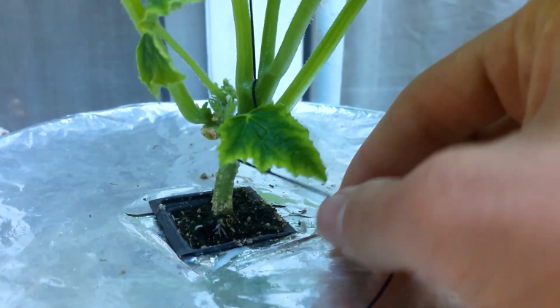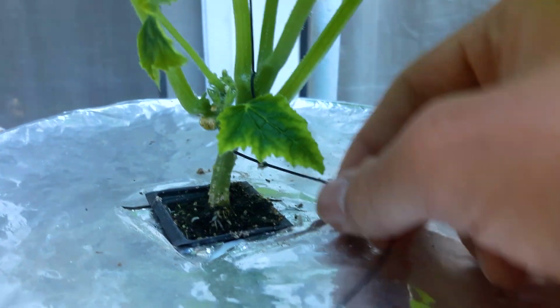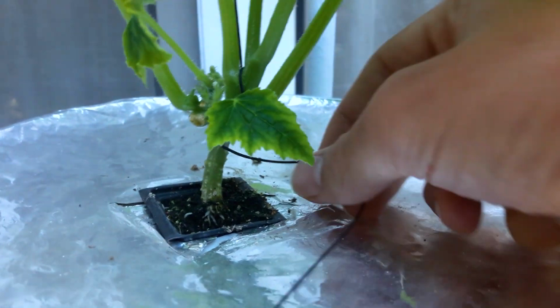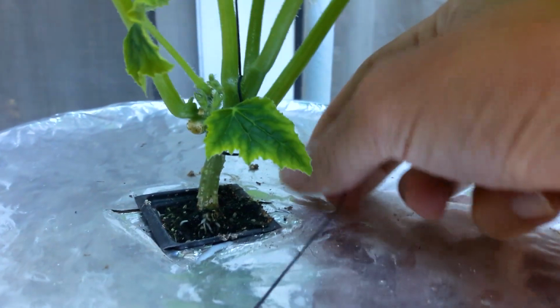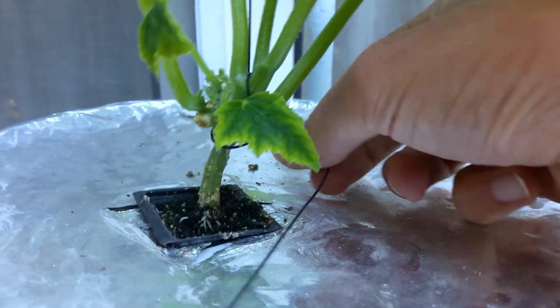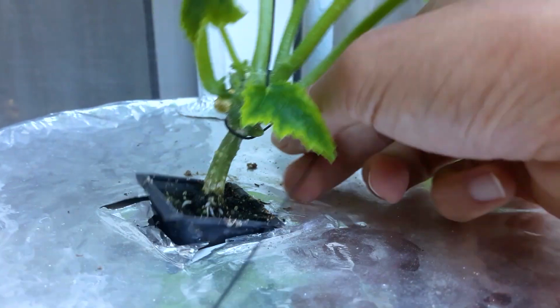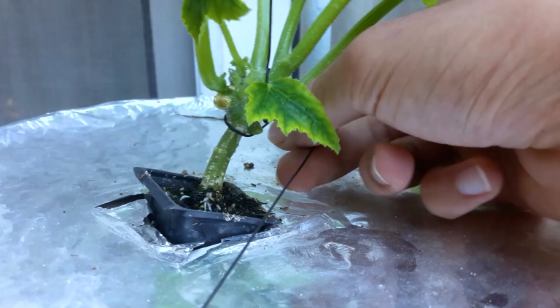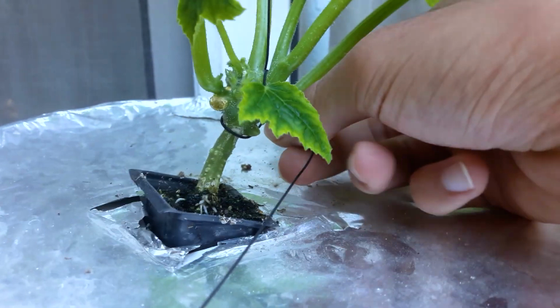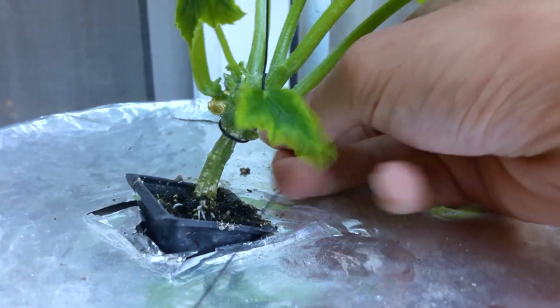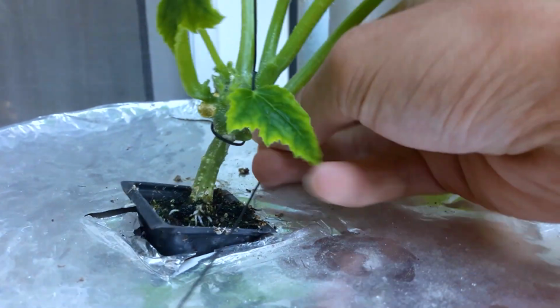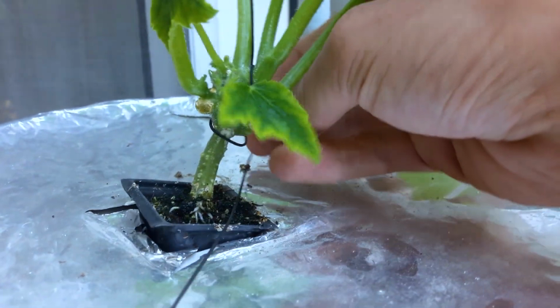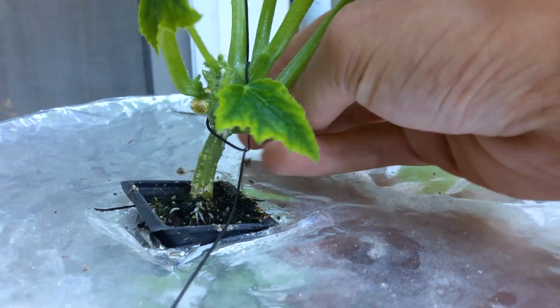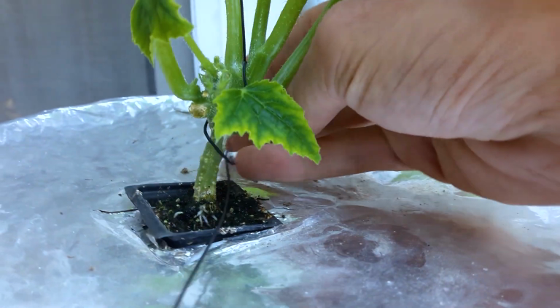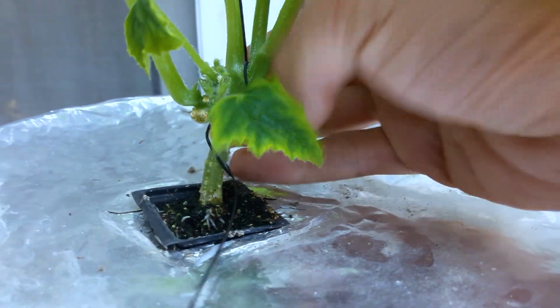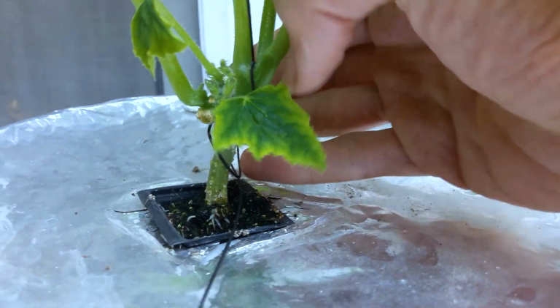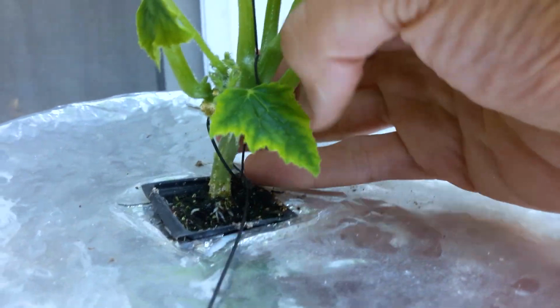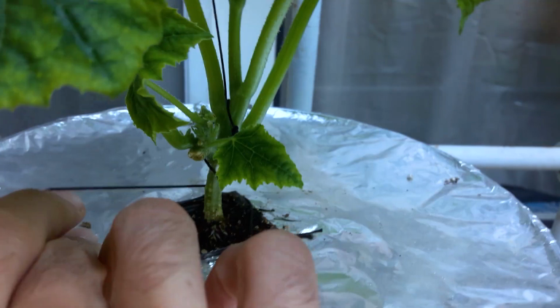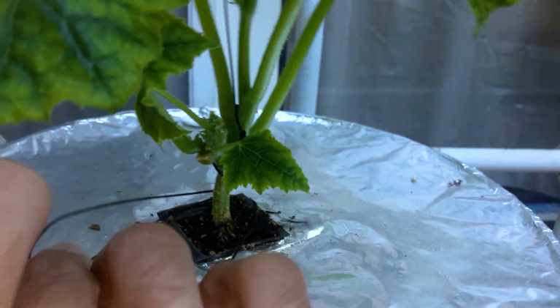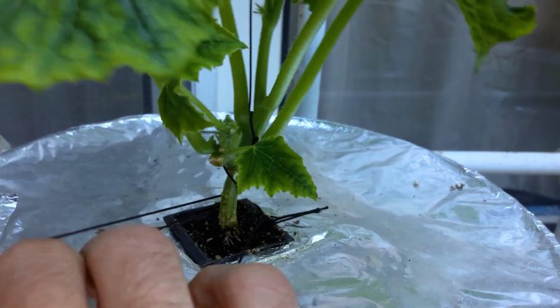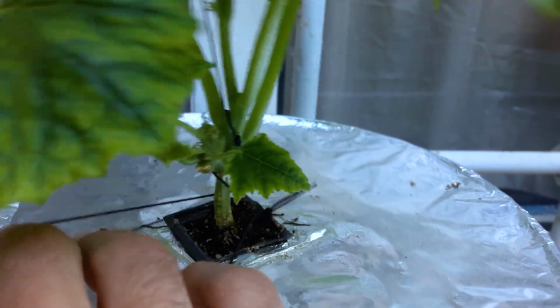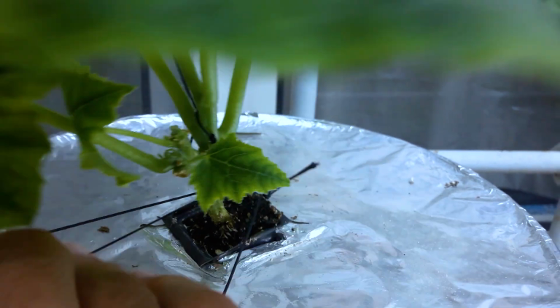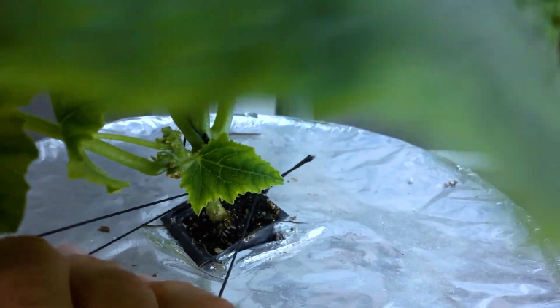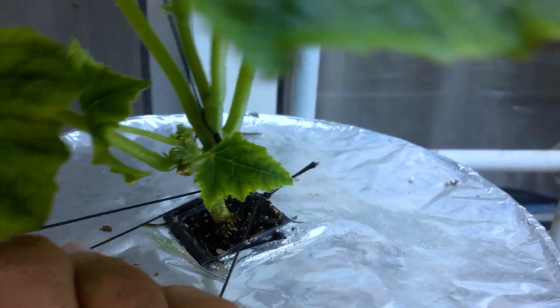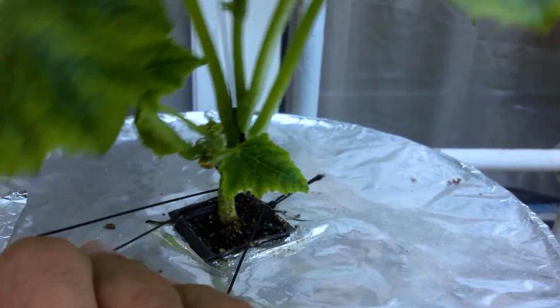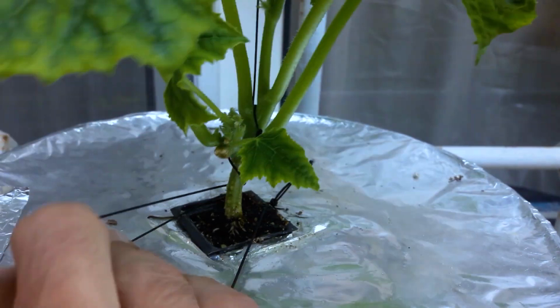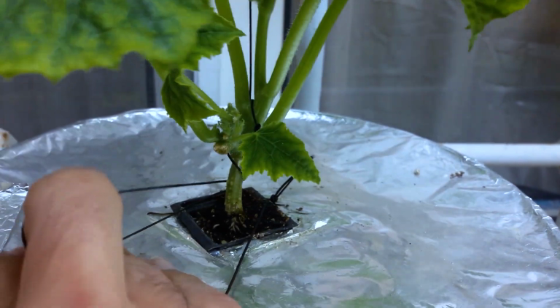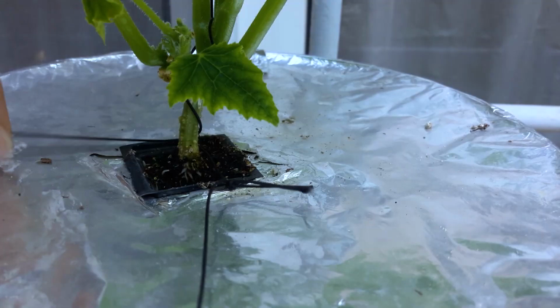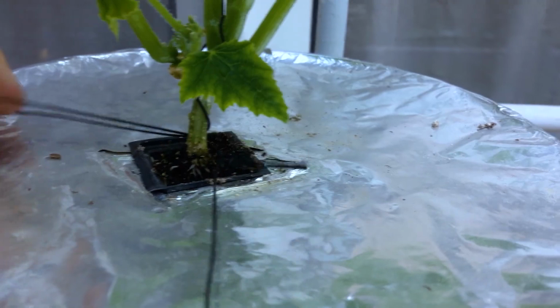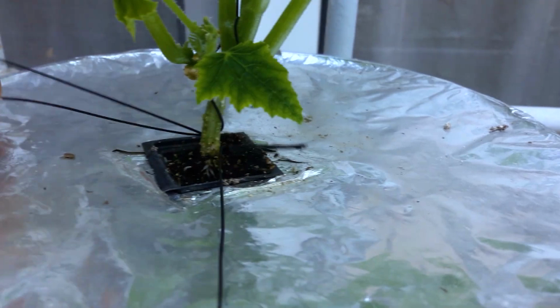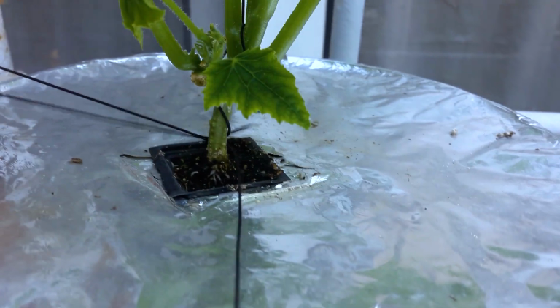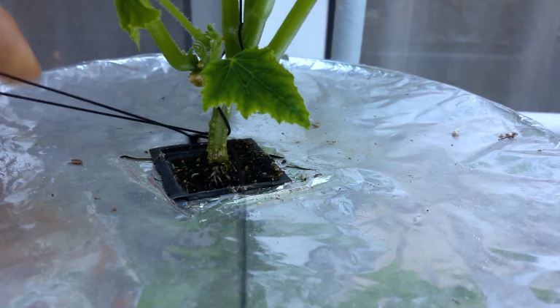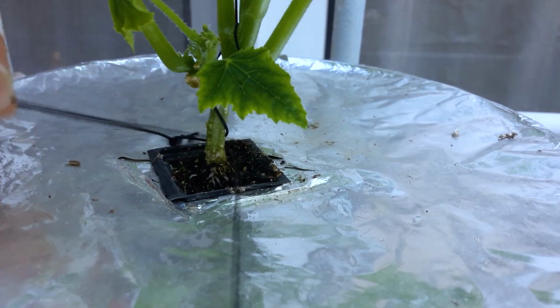This is what happens if you don't glue your net cup and try to shoot first-person YouTube videos.